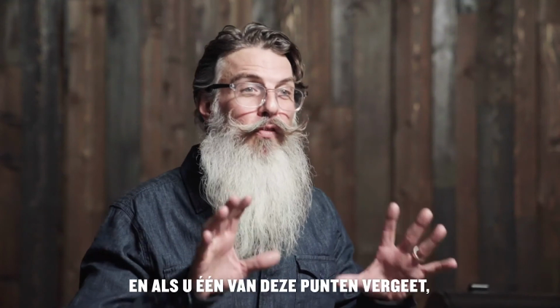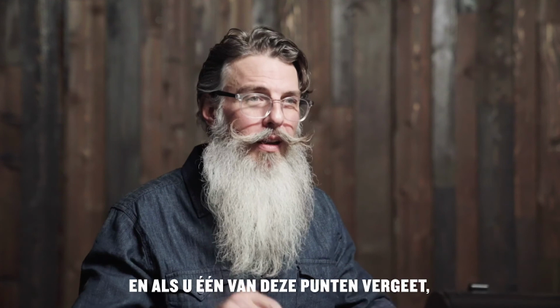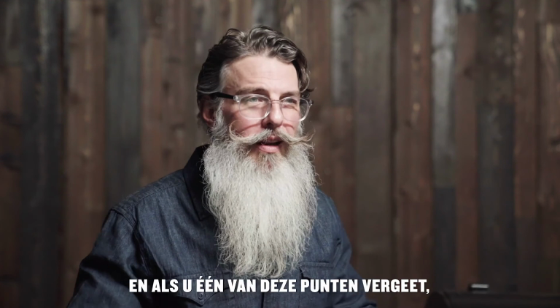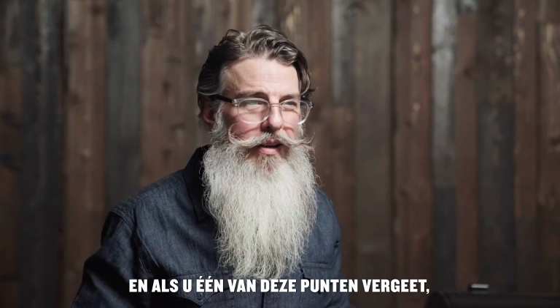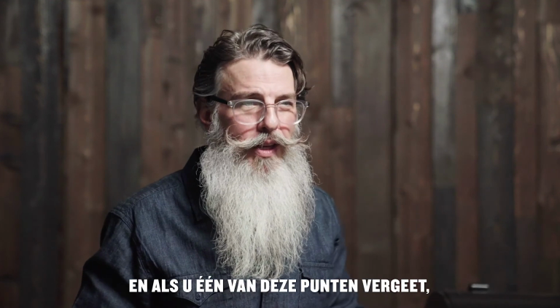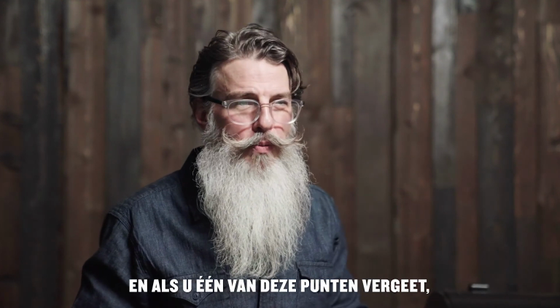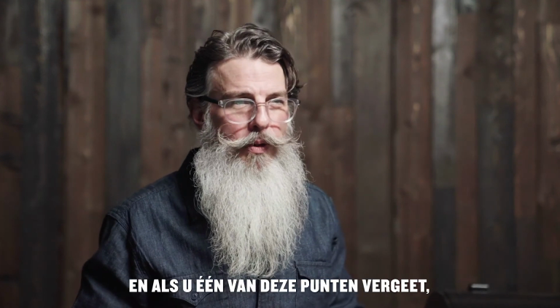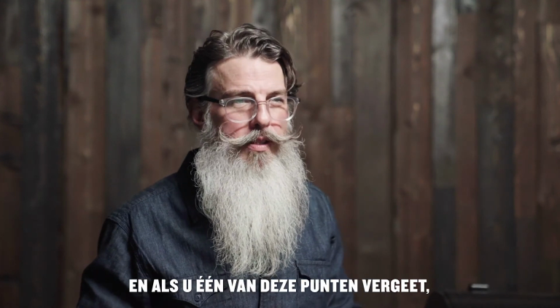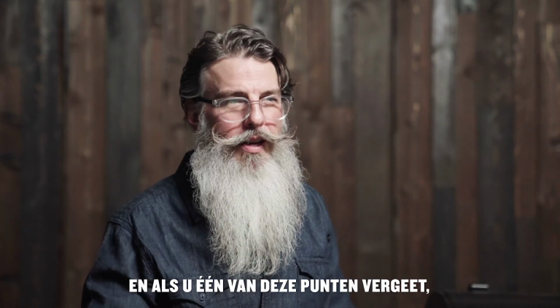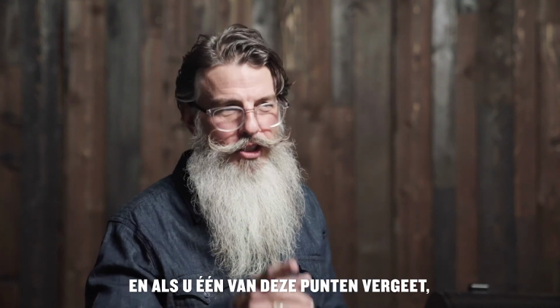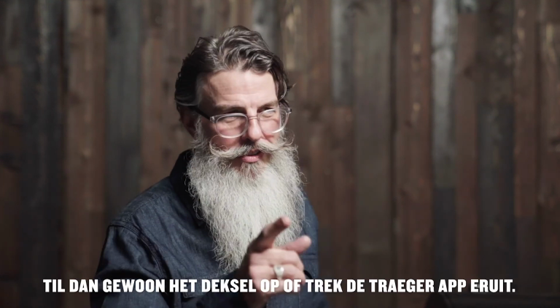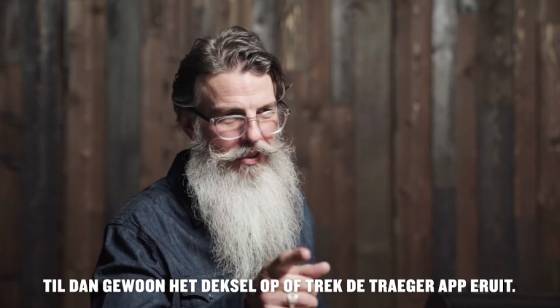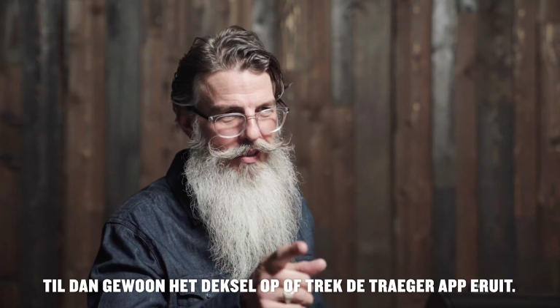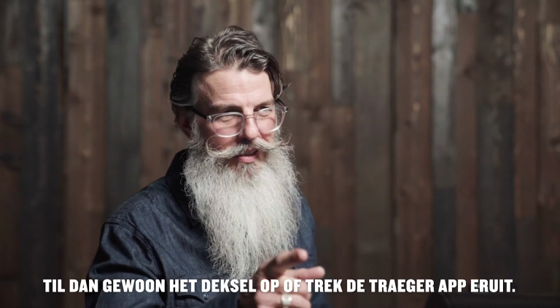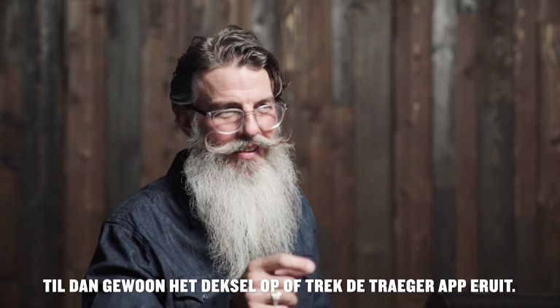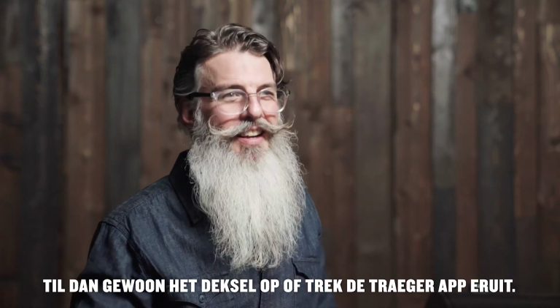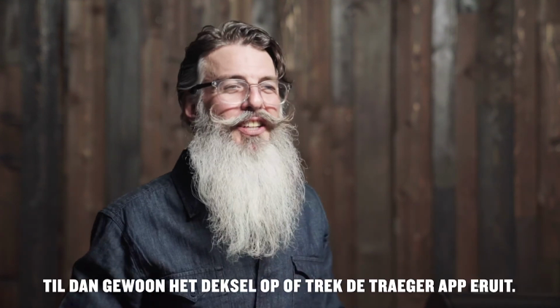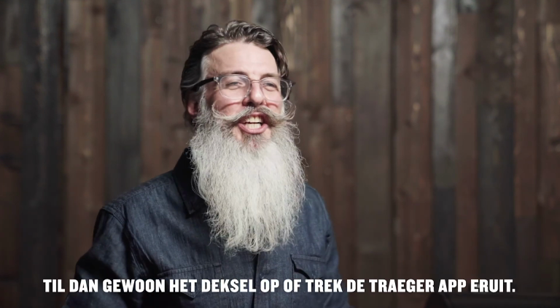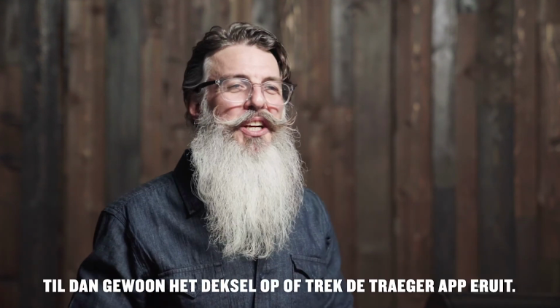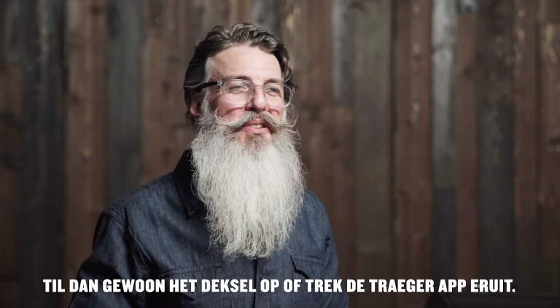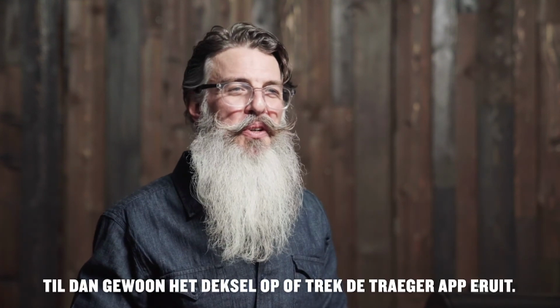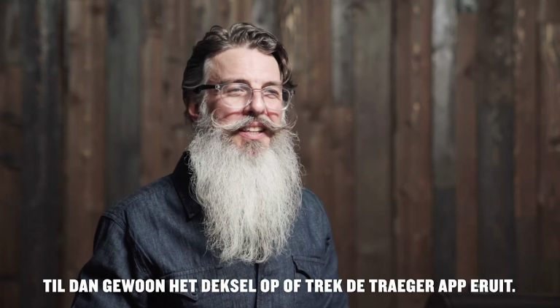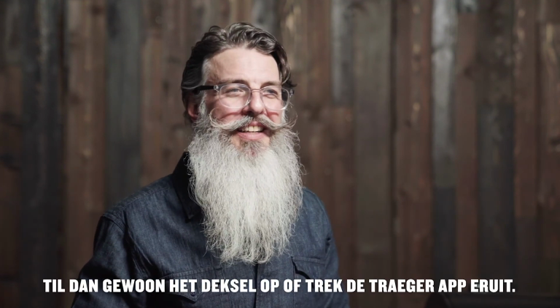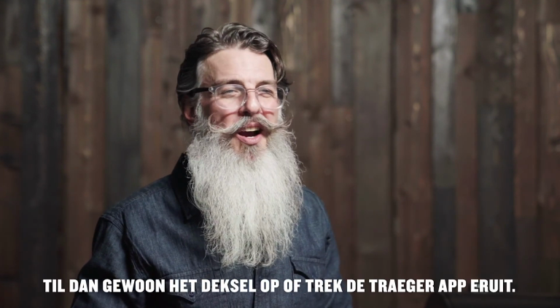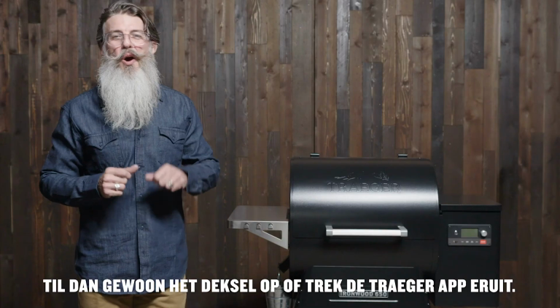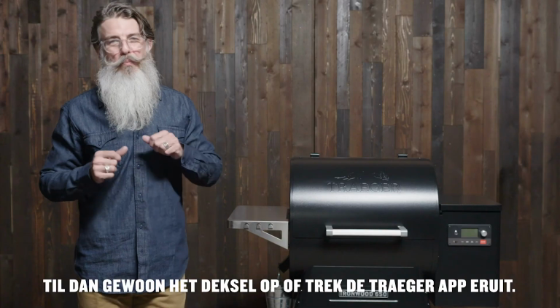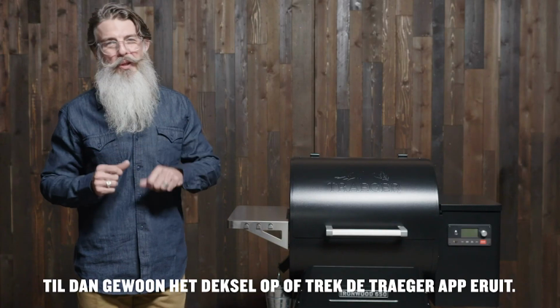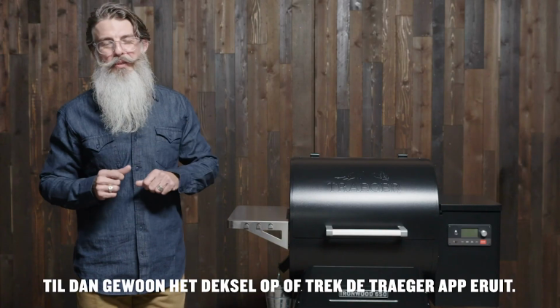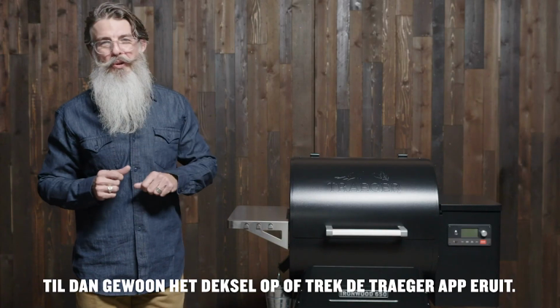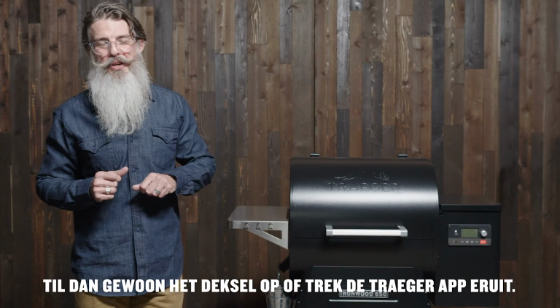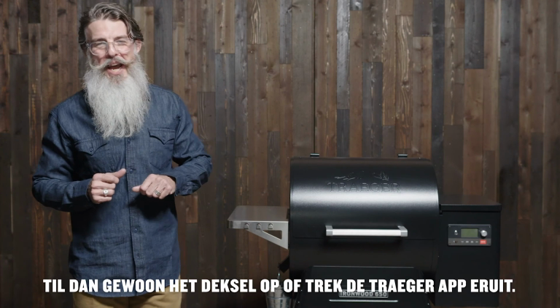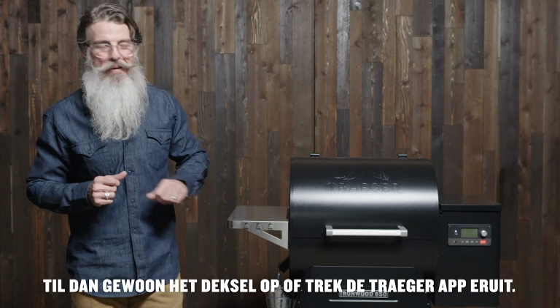Rolling caster wheels on both models help you dominate any backyard terrain. And if you forget any of these points, just lift the lid to check out the grill guide, or pull up the Traeger app.